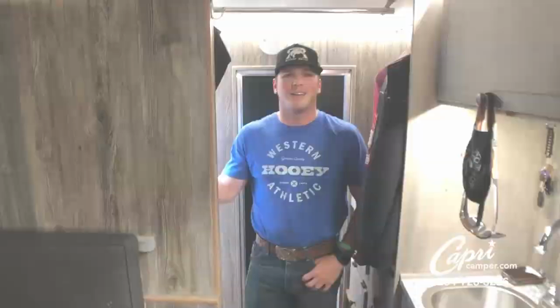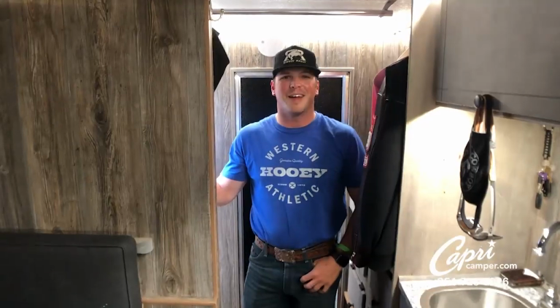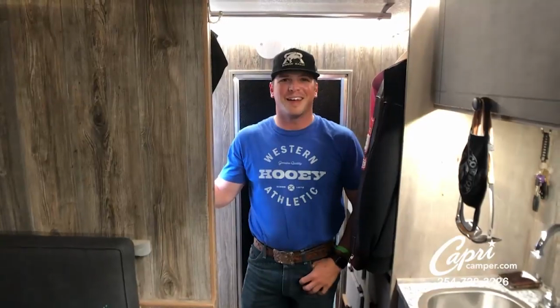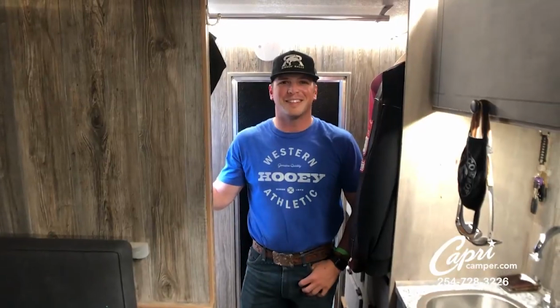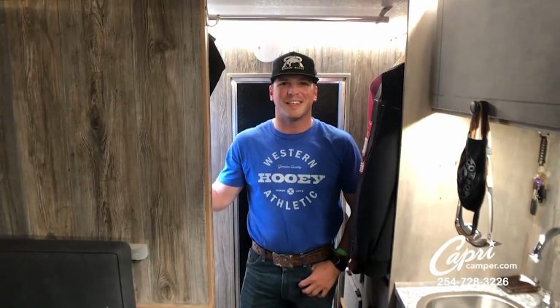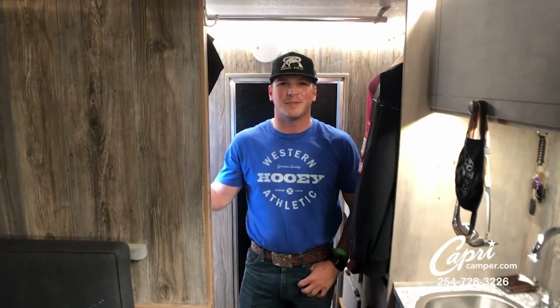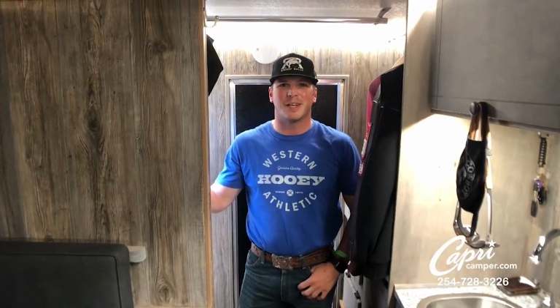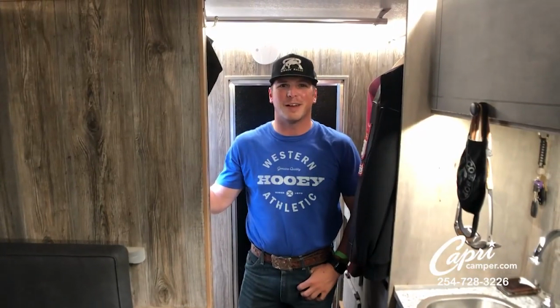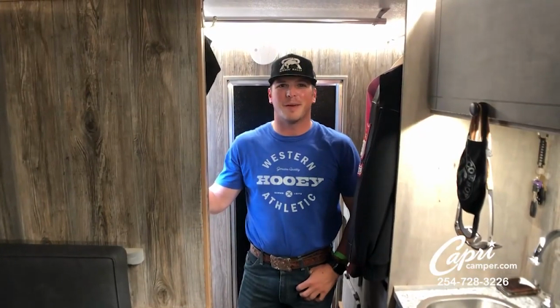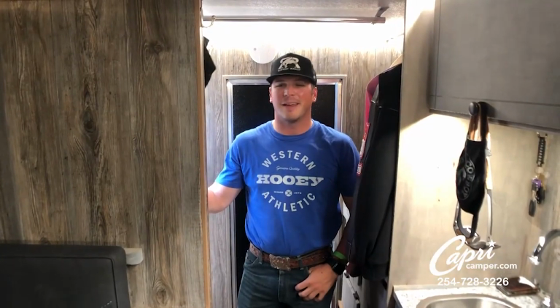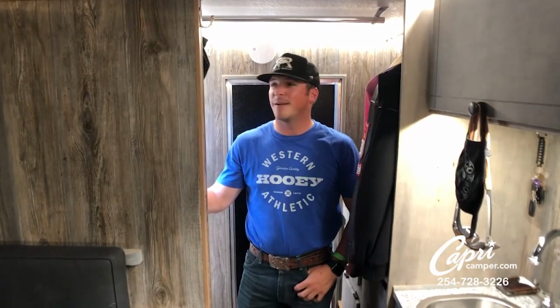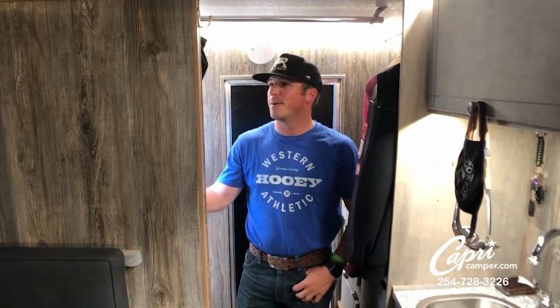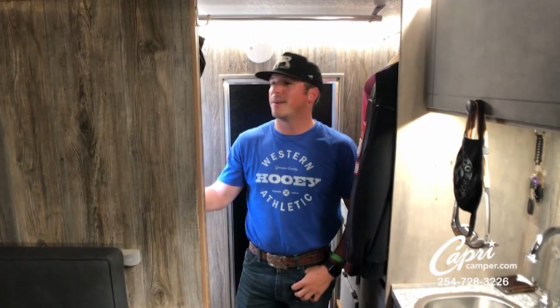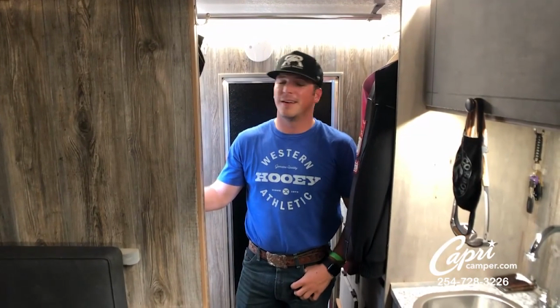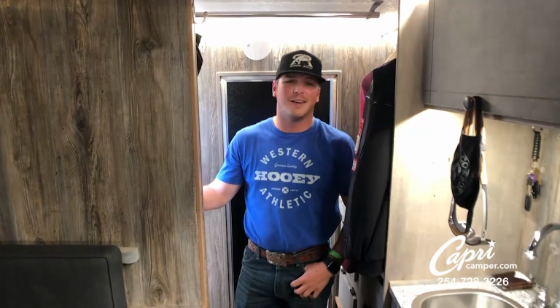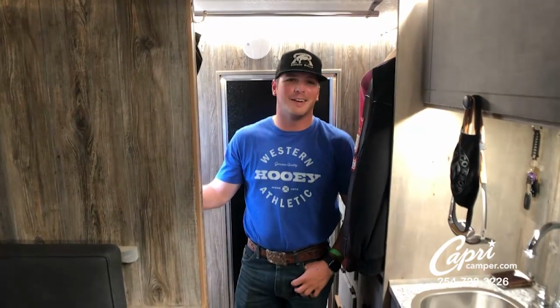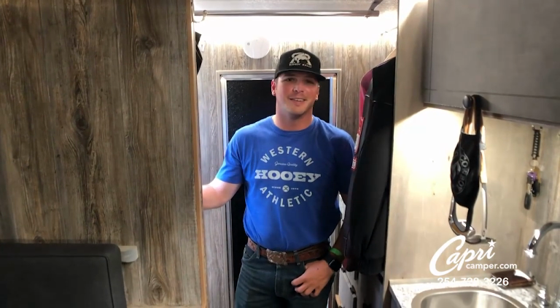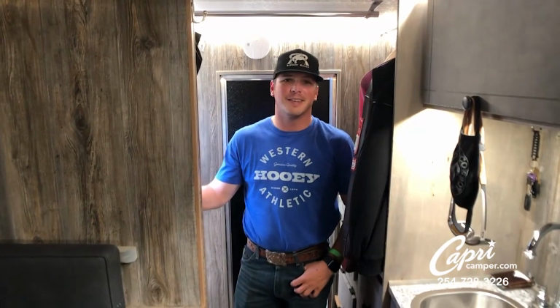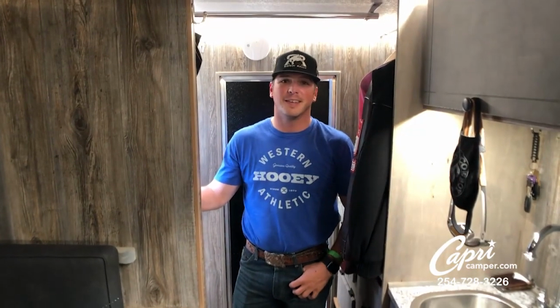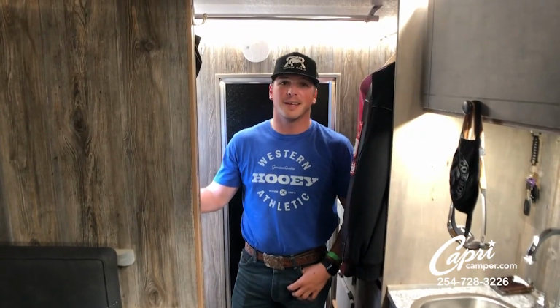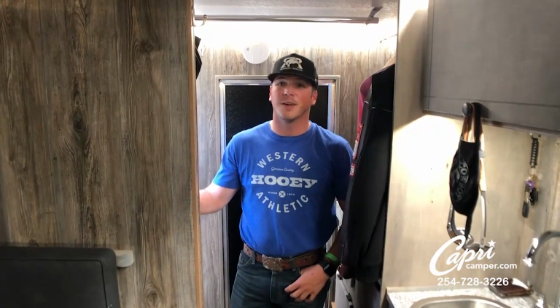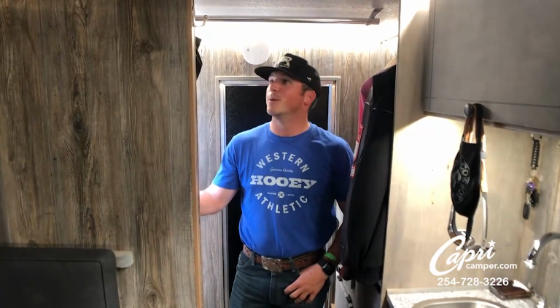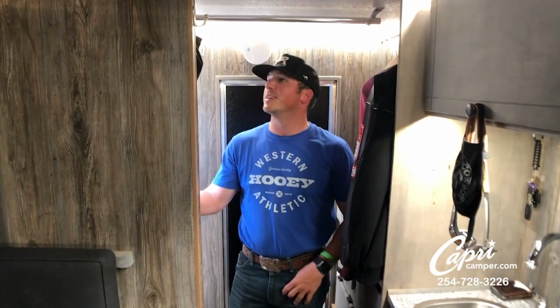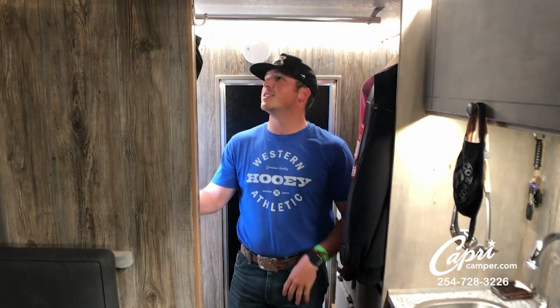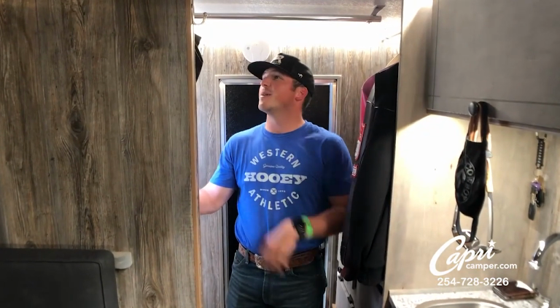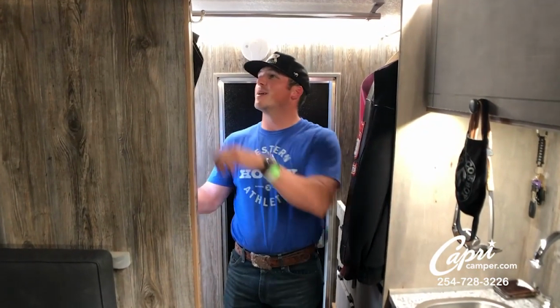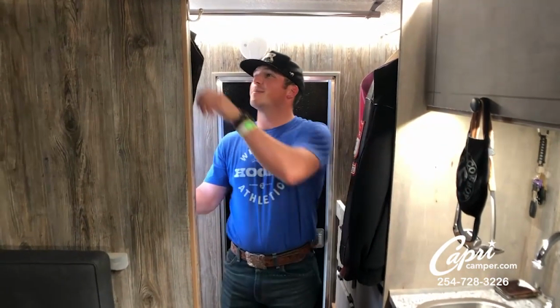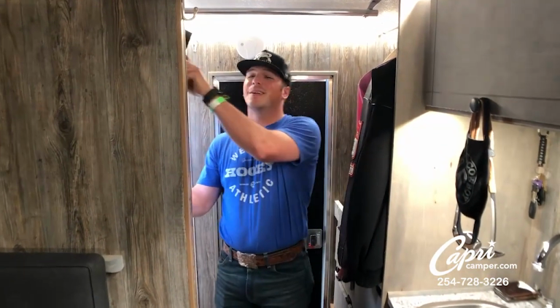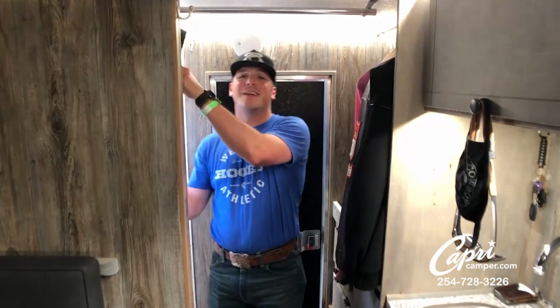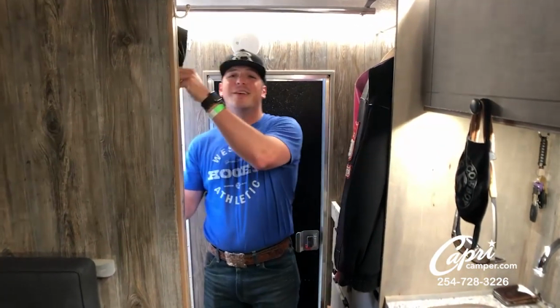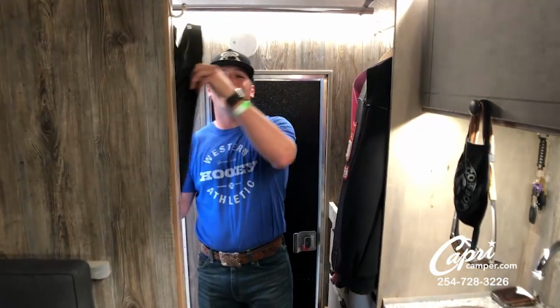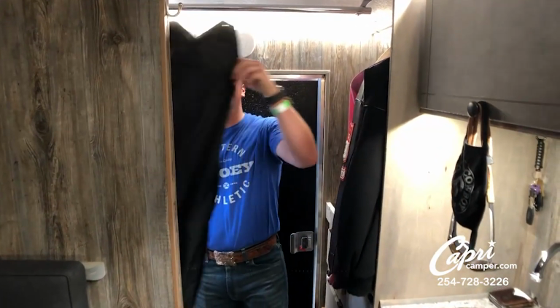Alright guys, thanks for checking out my camper. Gotta go get showered up and get ready to ride.